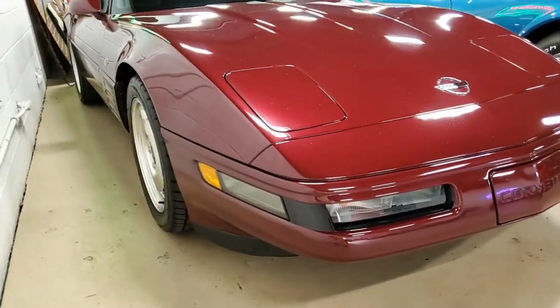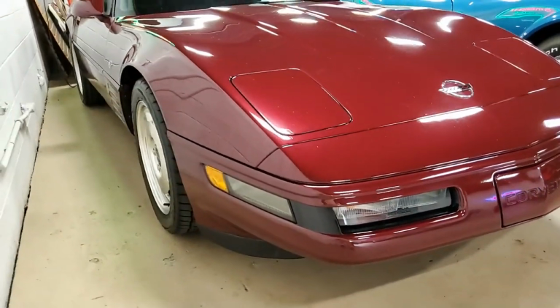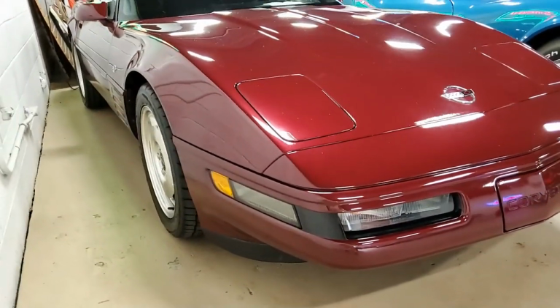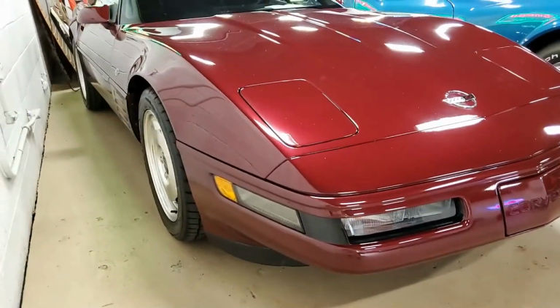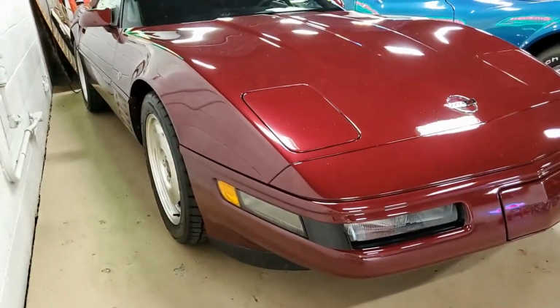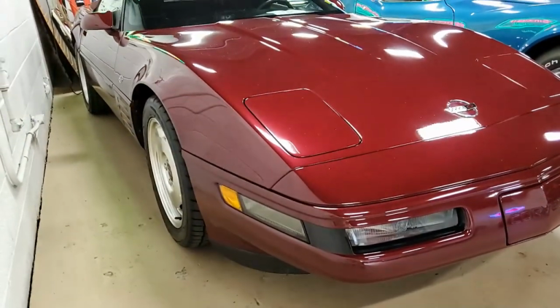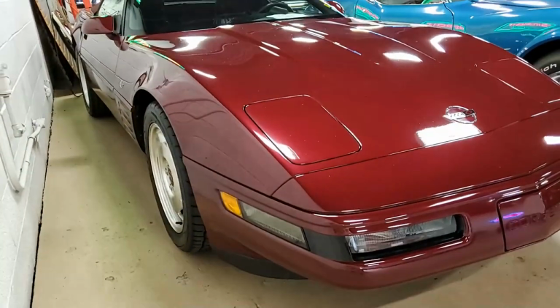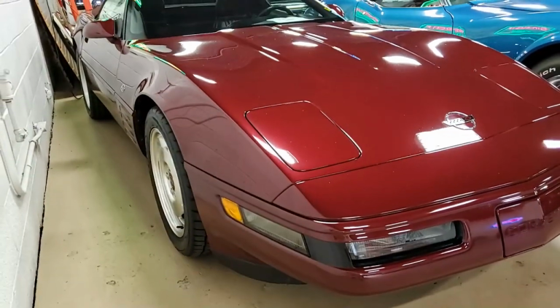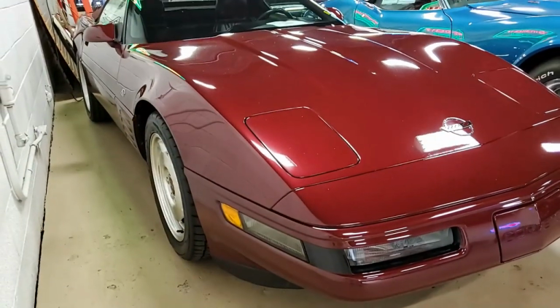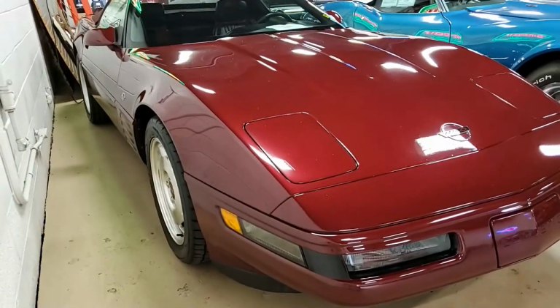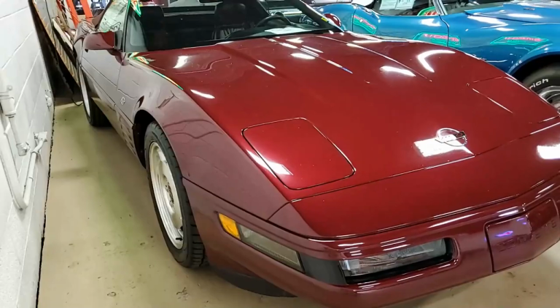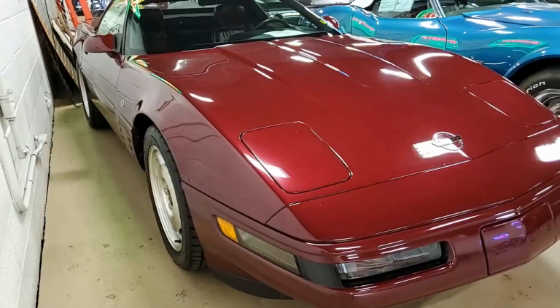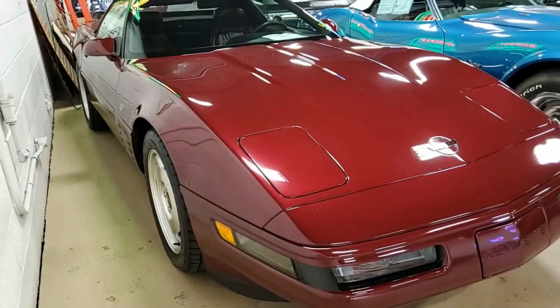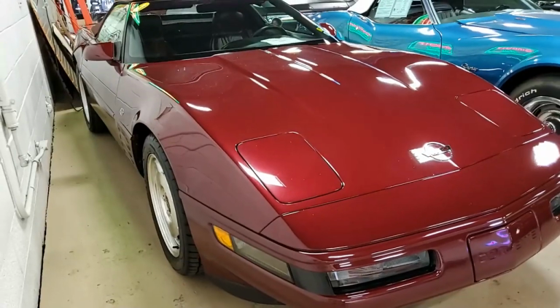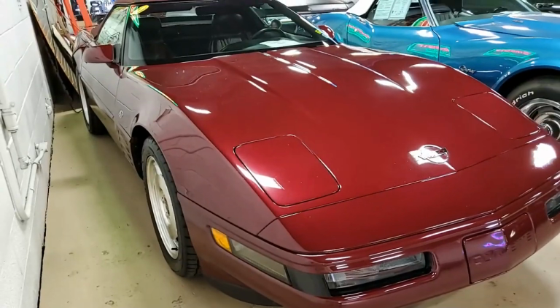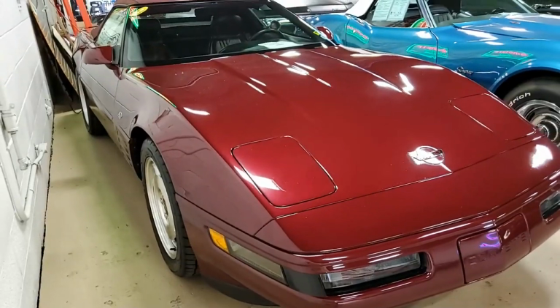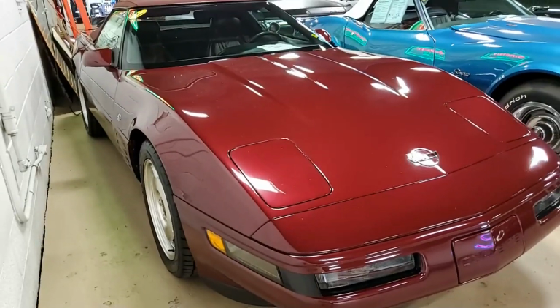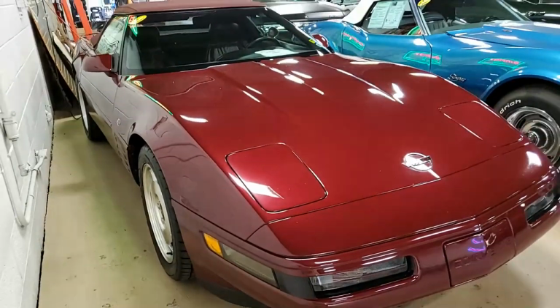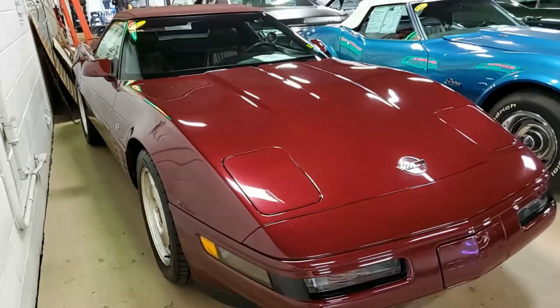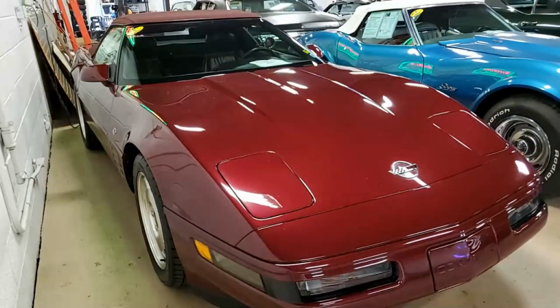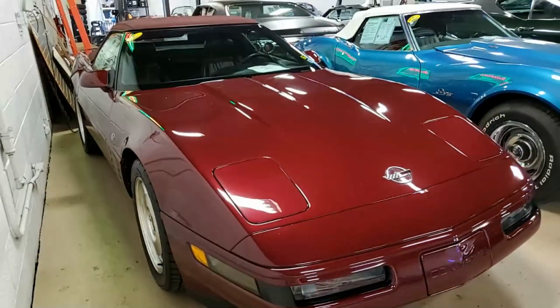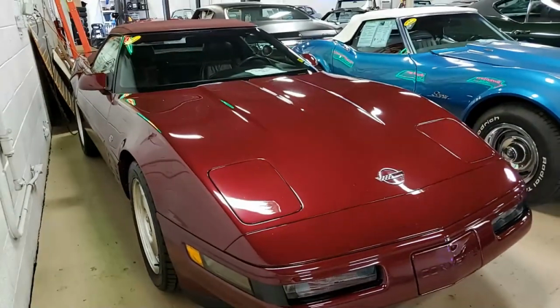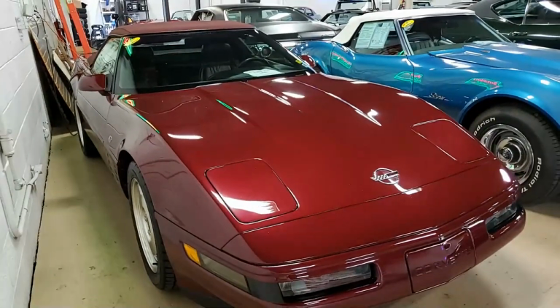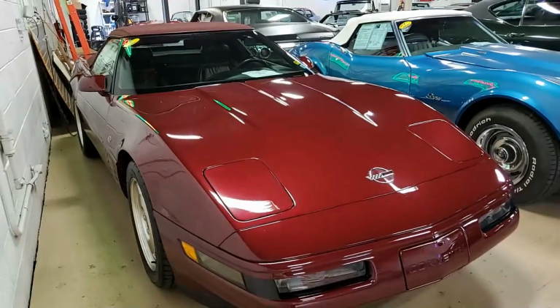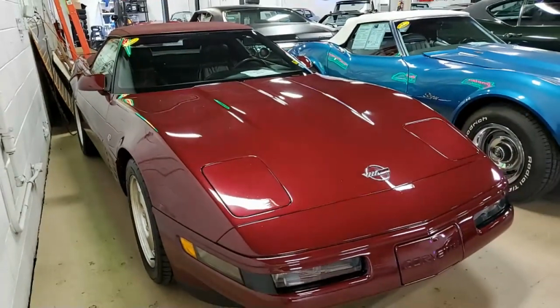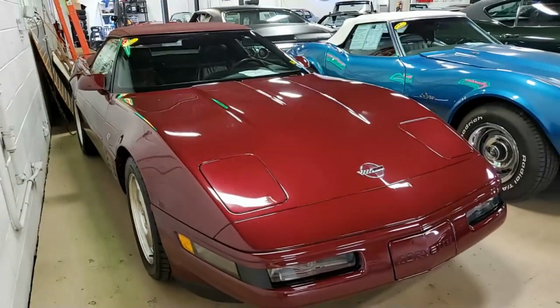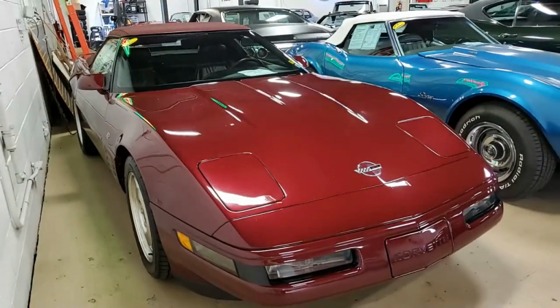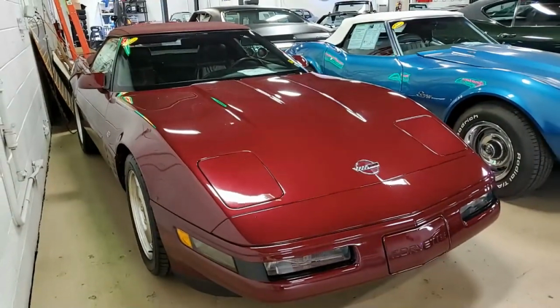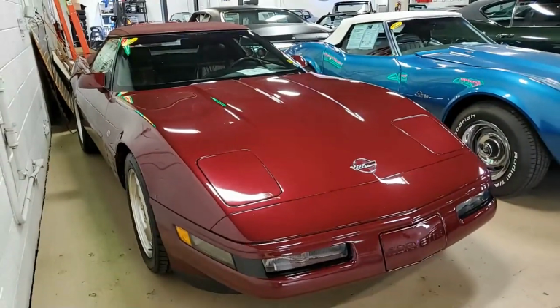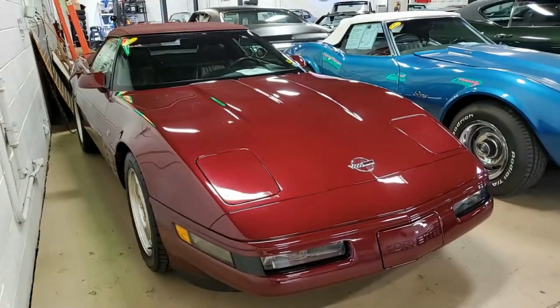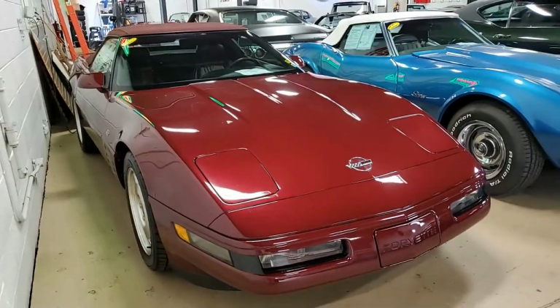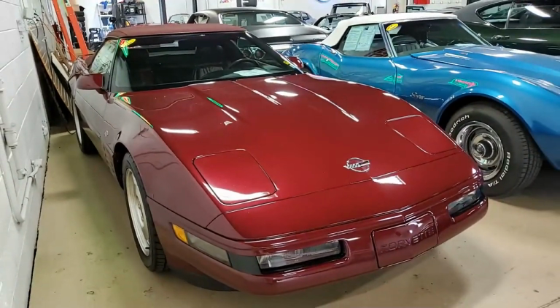Under the hood, you'll find a 300-horsepower LT1 engine, 6-speed manual transmission, and posi rear end.